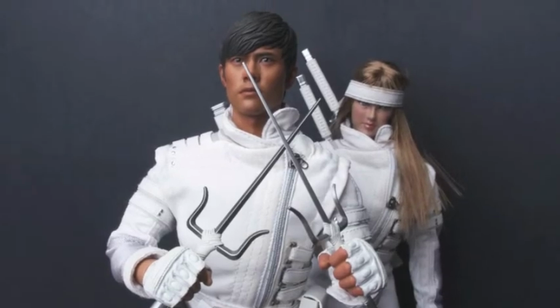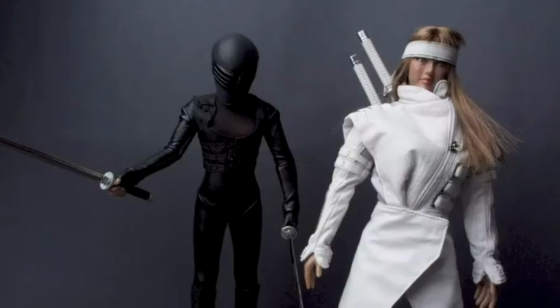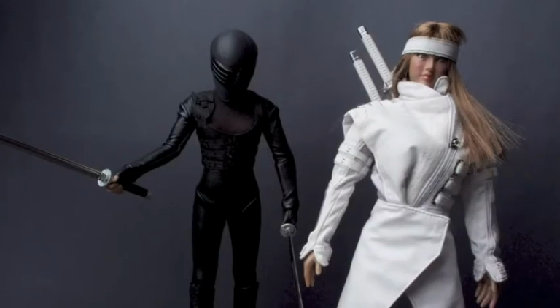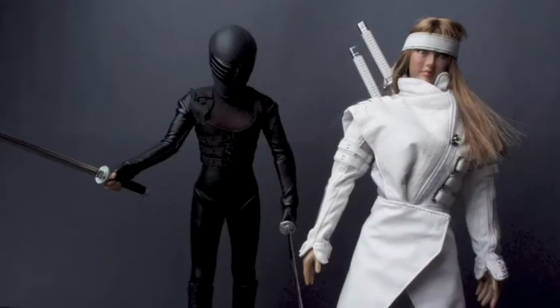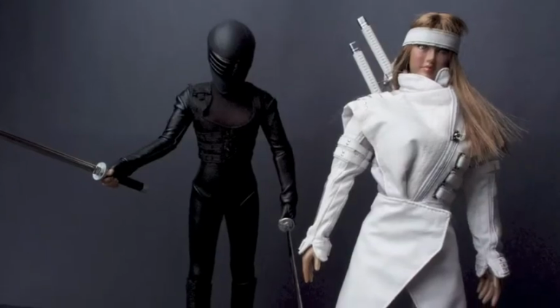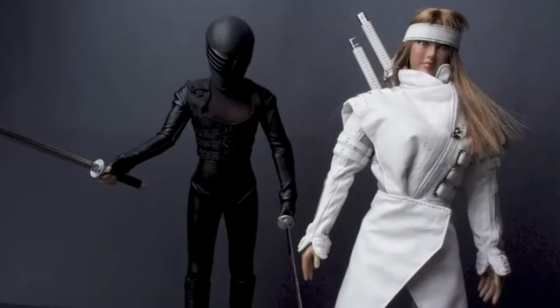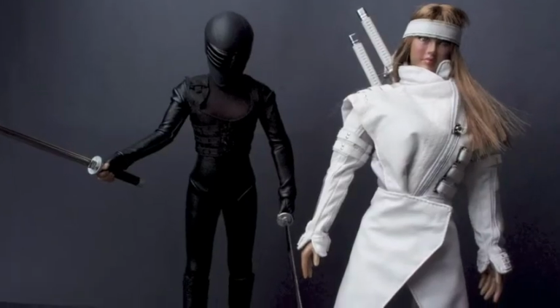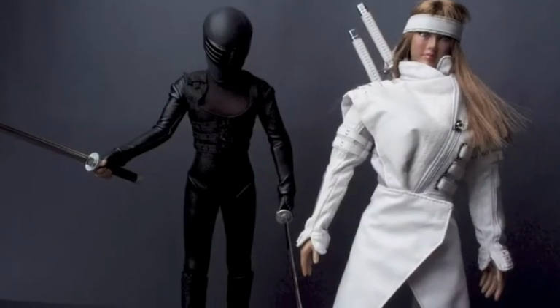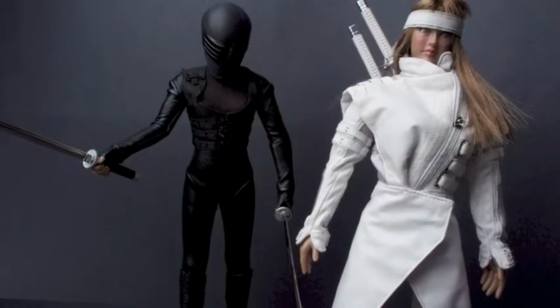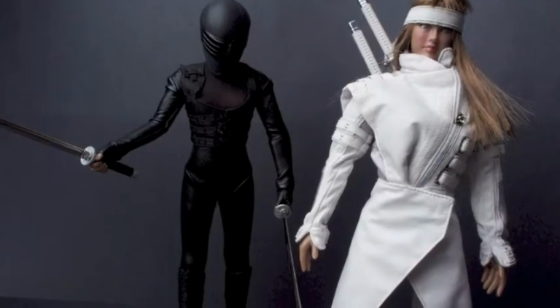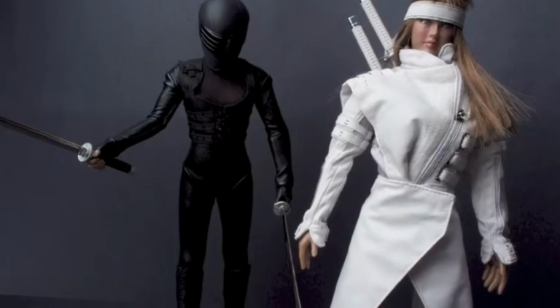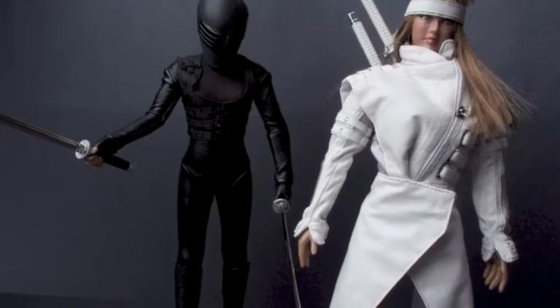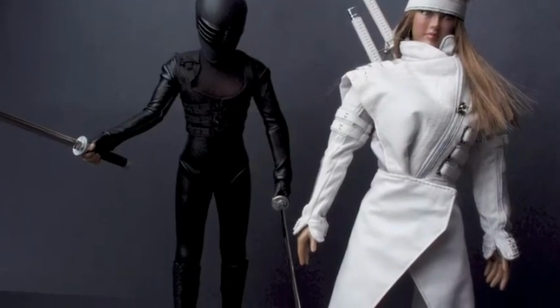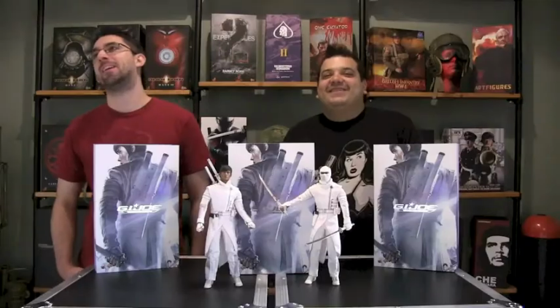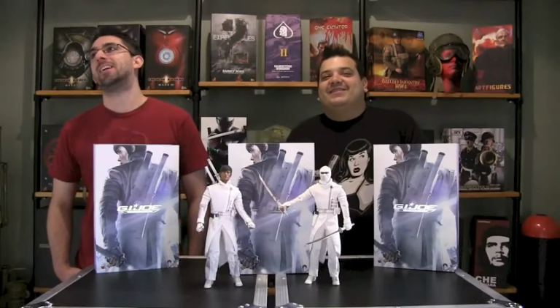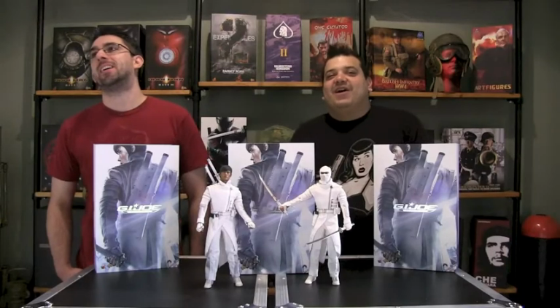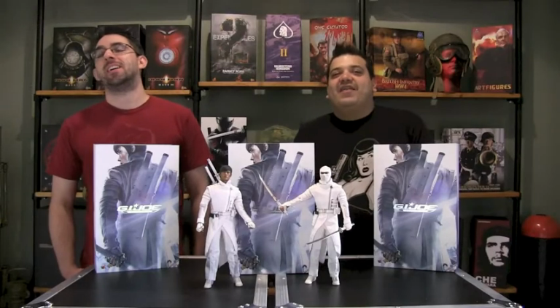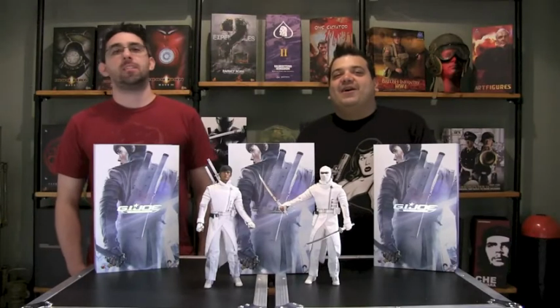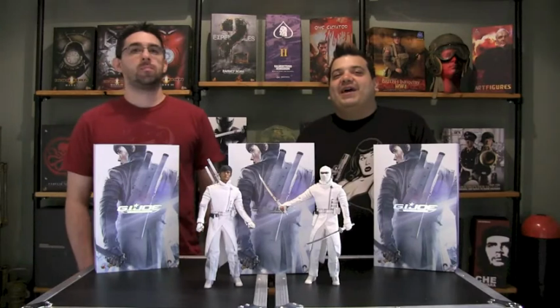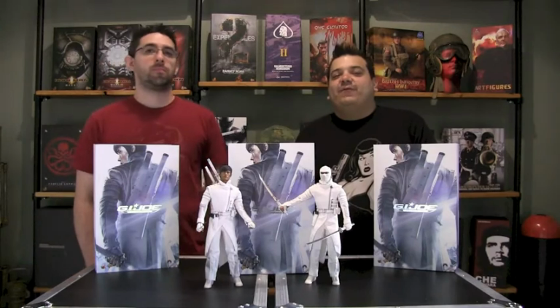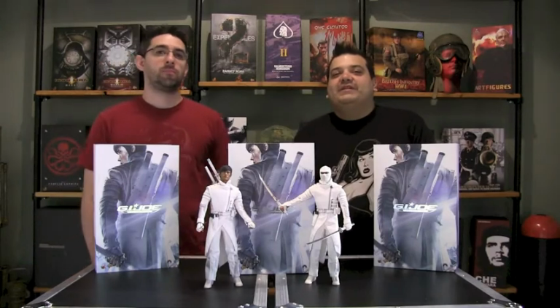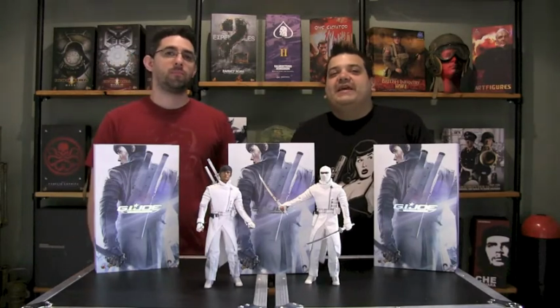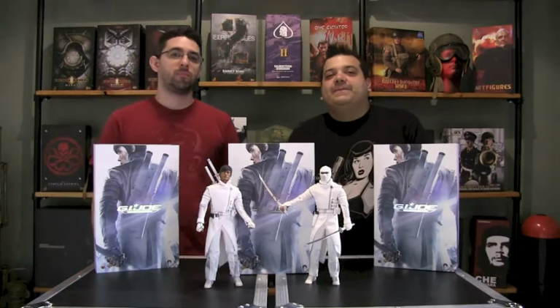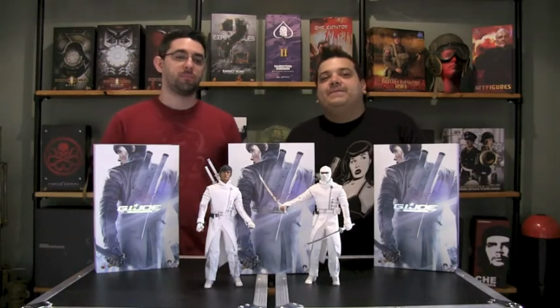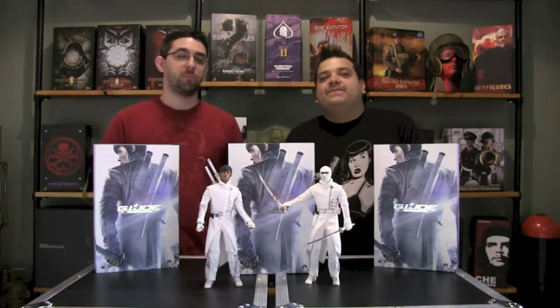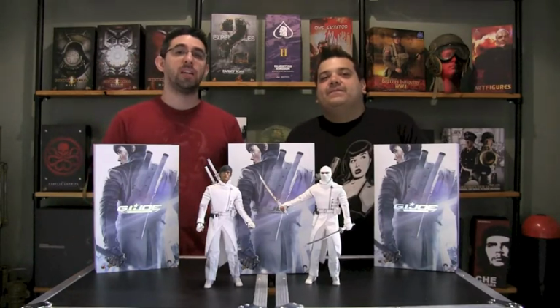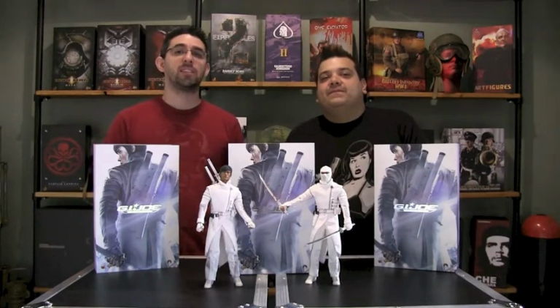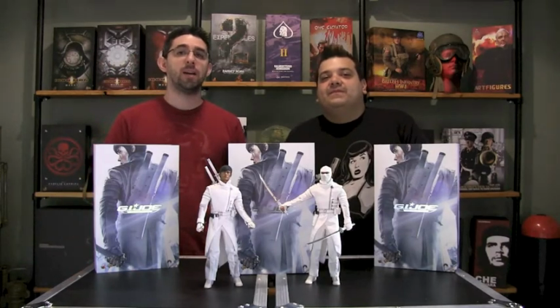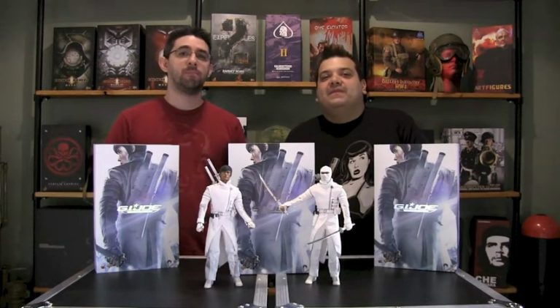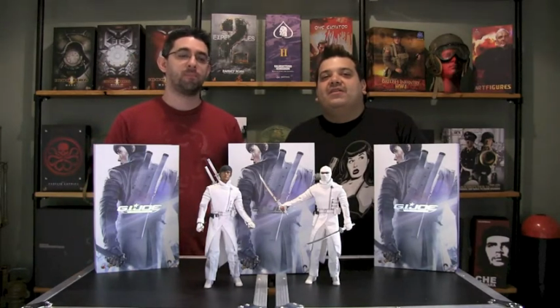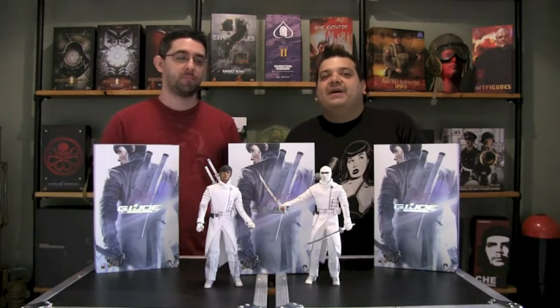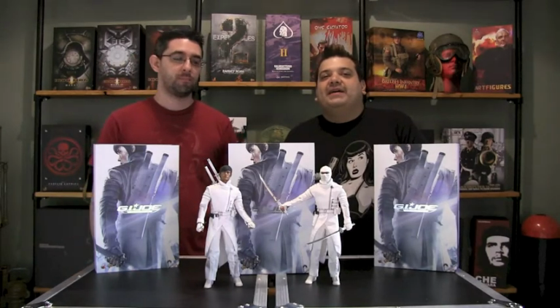Lee Byung Hung — 1,000% guapo. All right, that's all we got for you today. See you guys next time. Down in the Box.